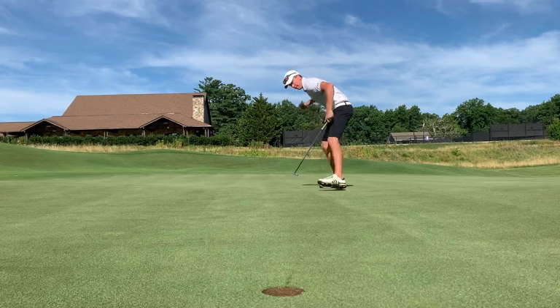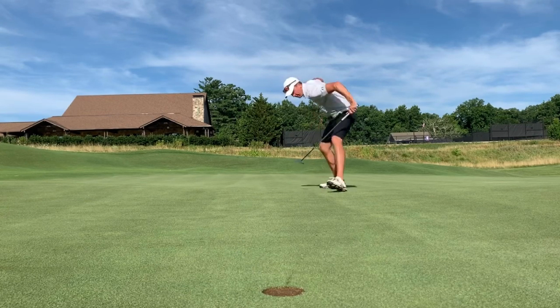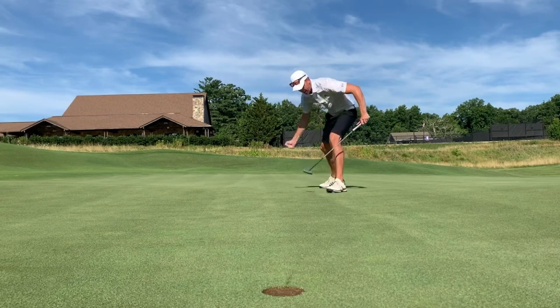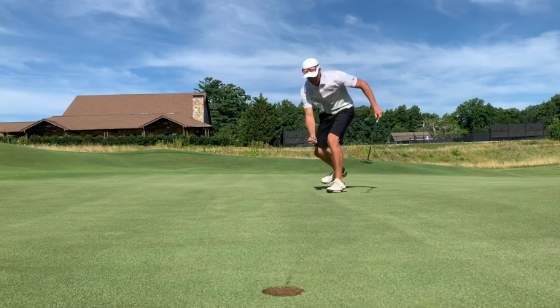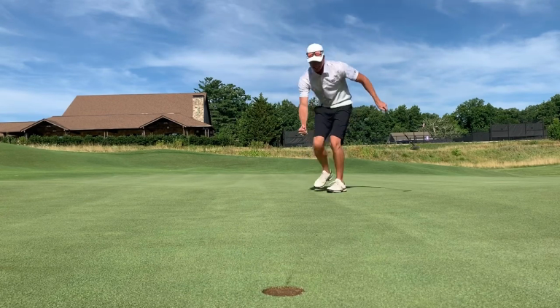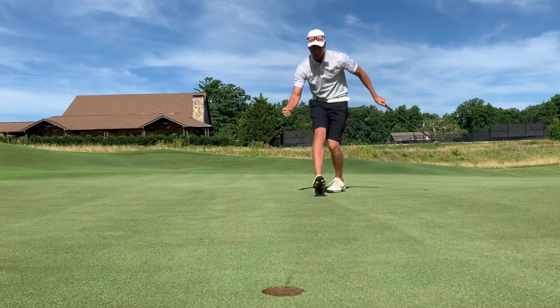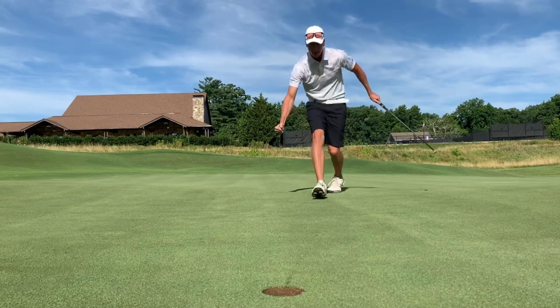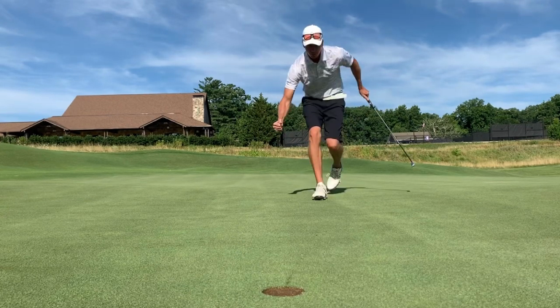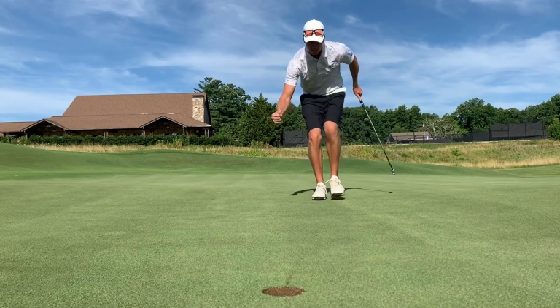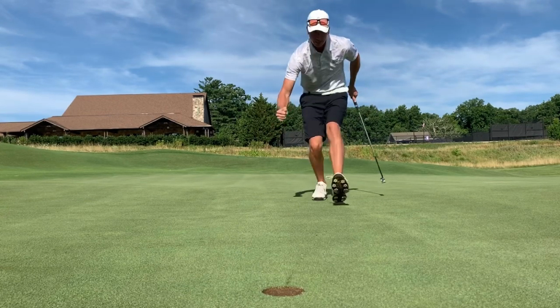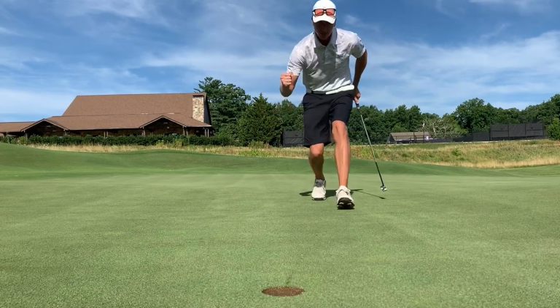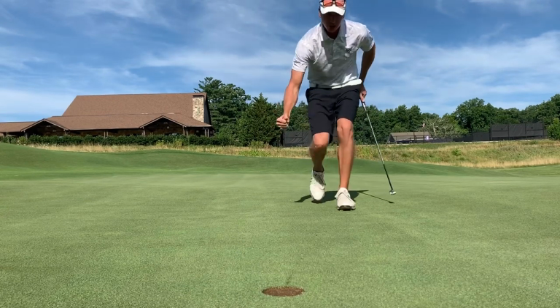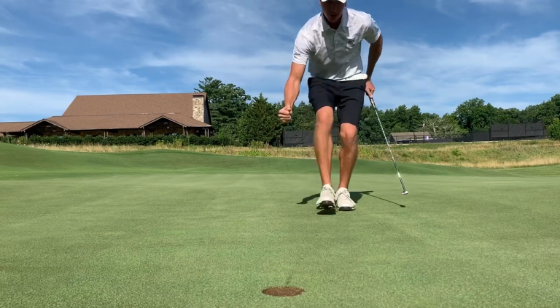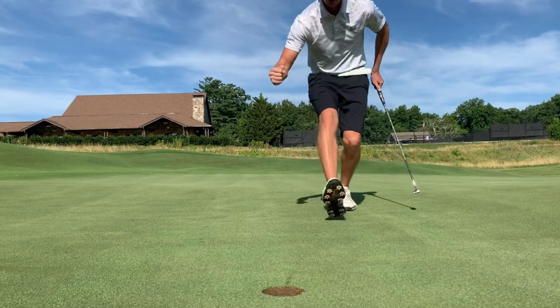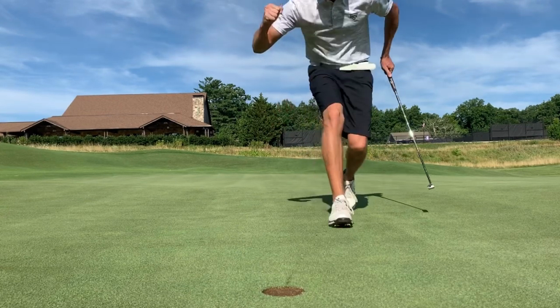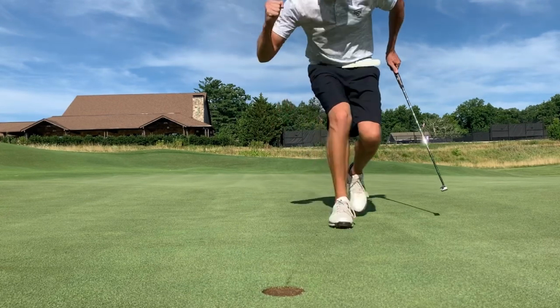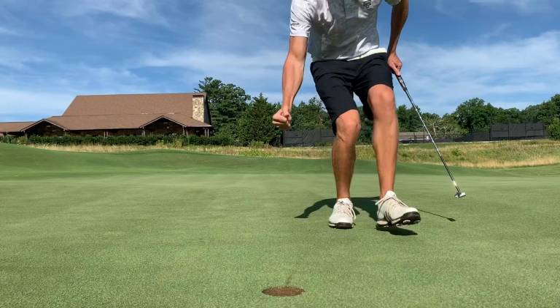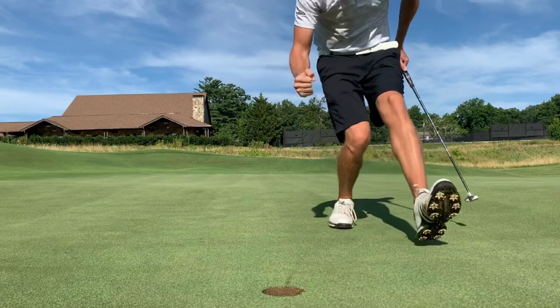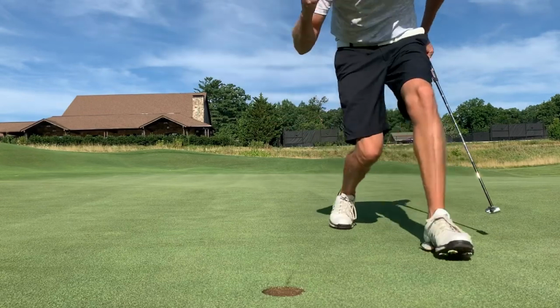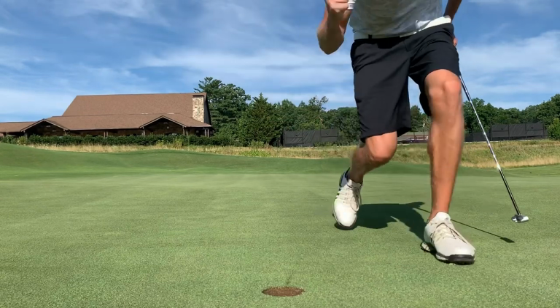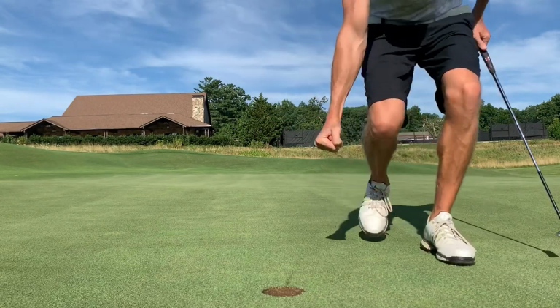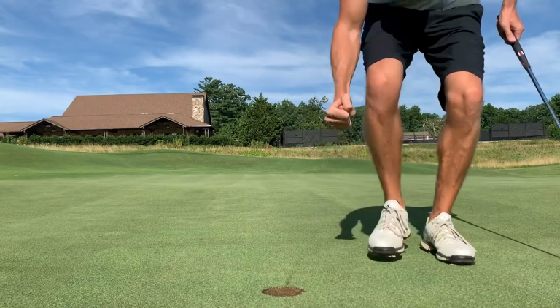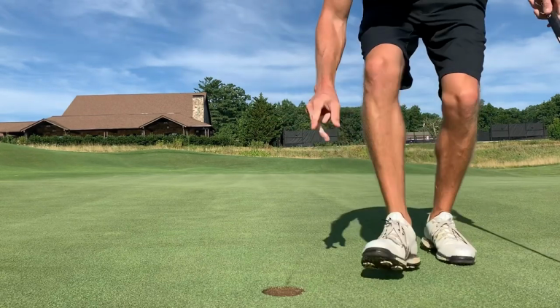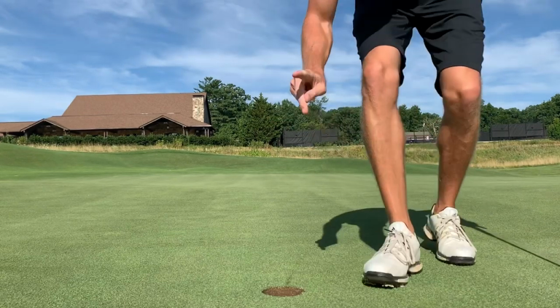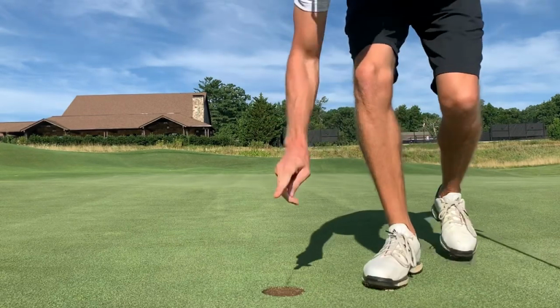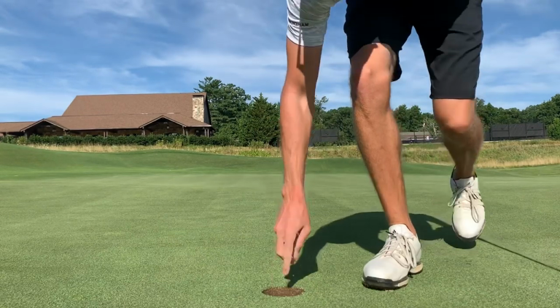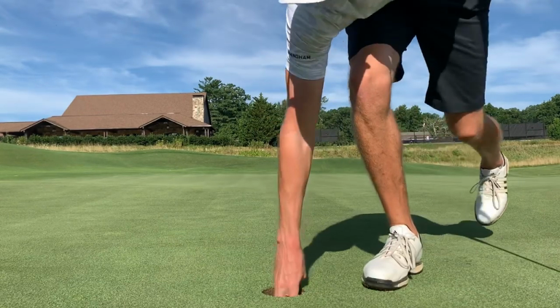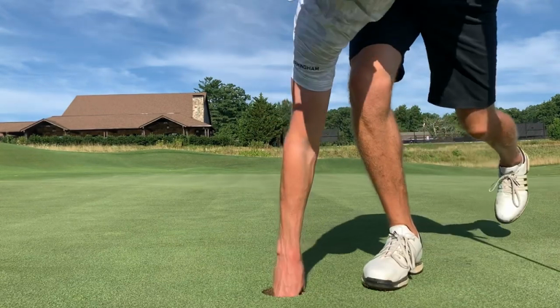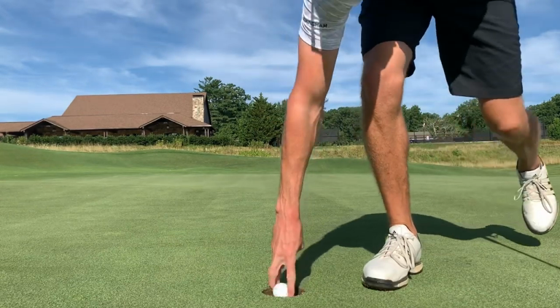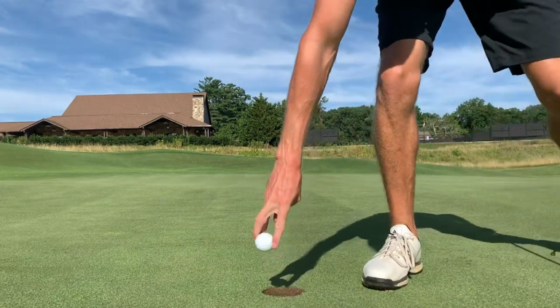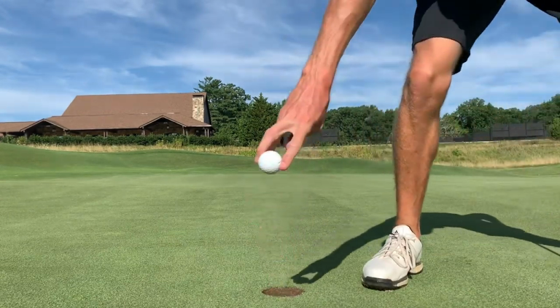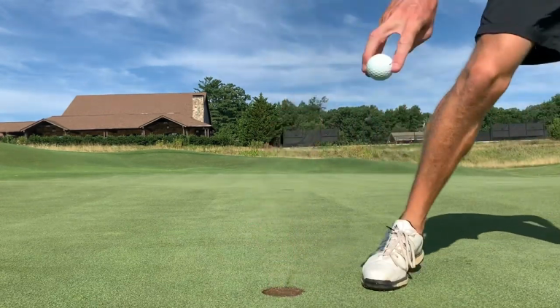That is how we like to start — rolling the rock! Birdie on one, one under.